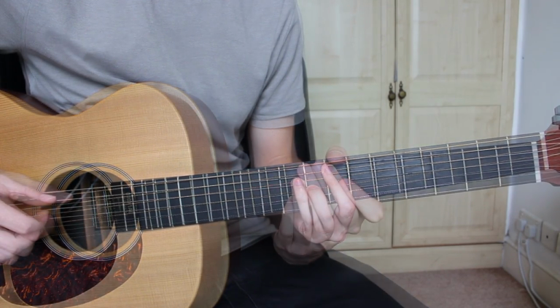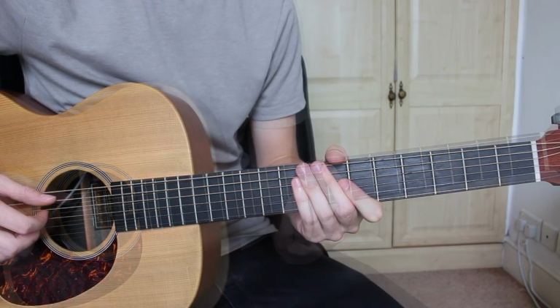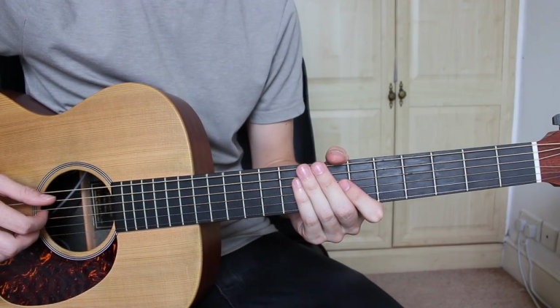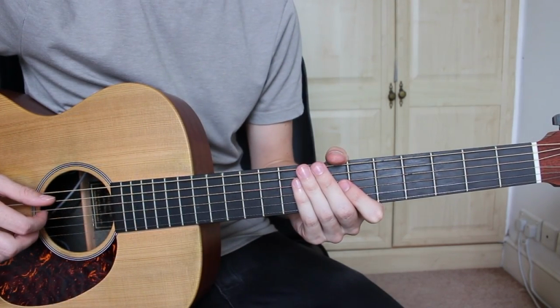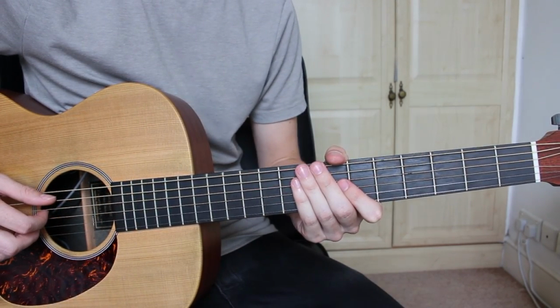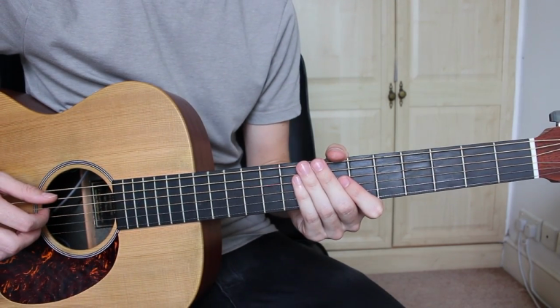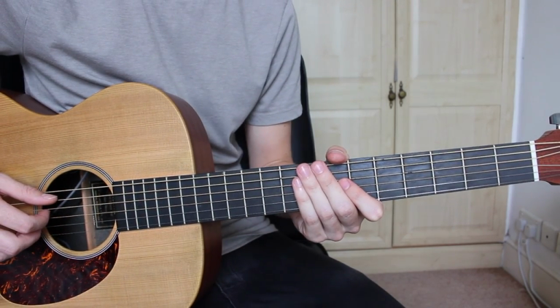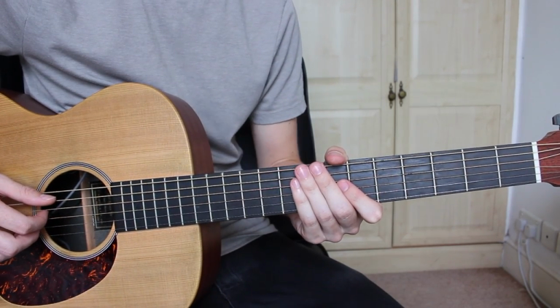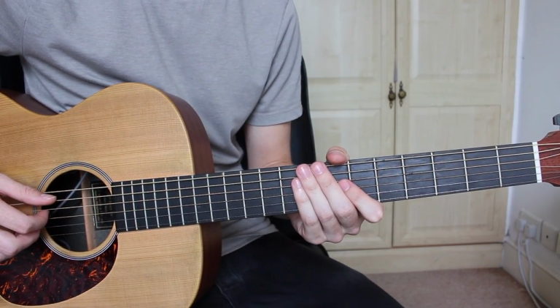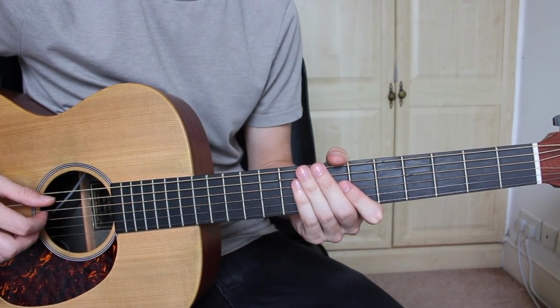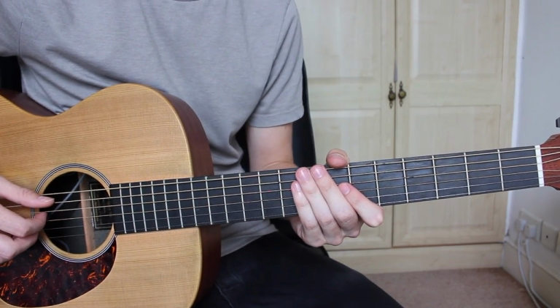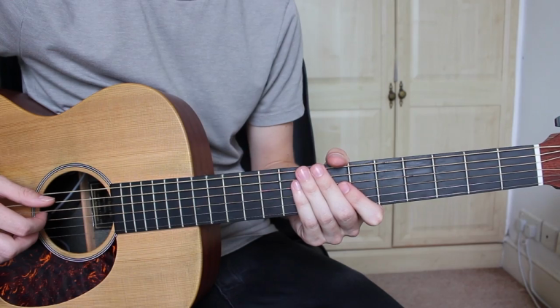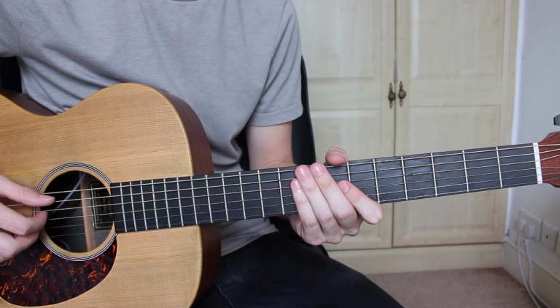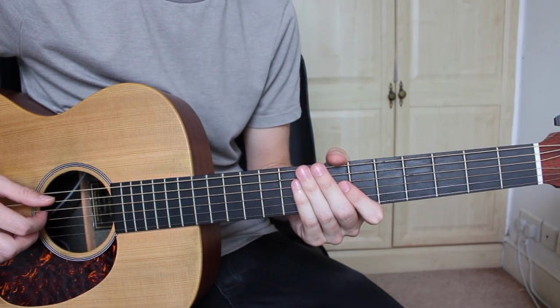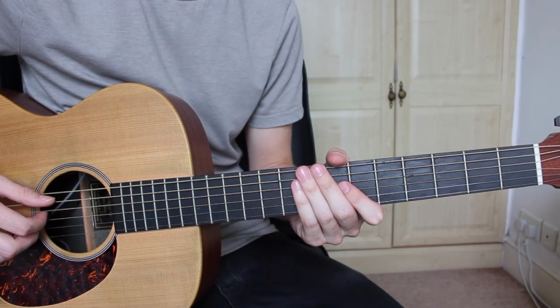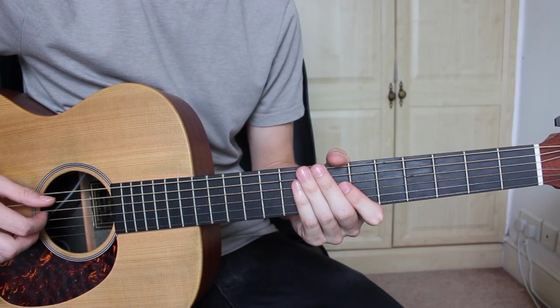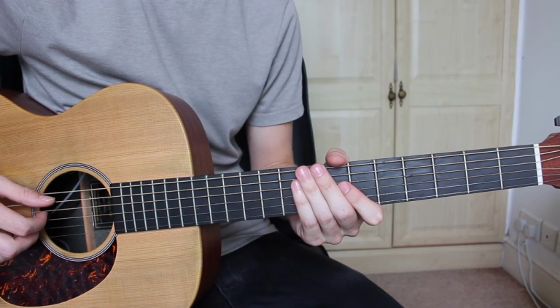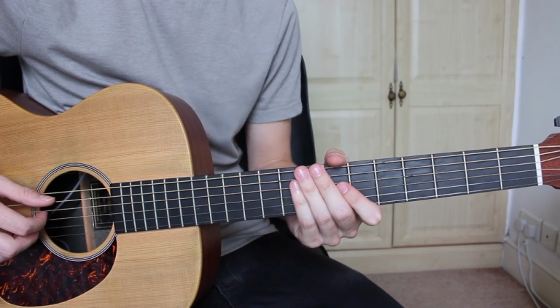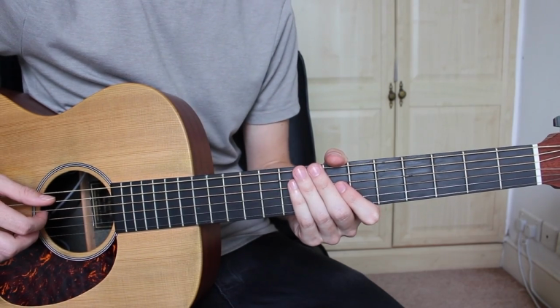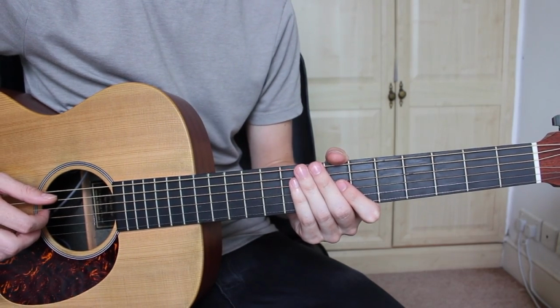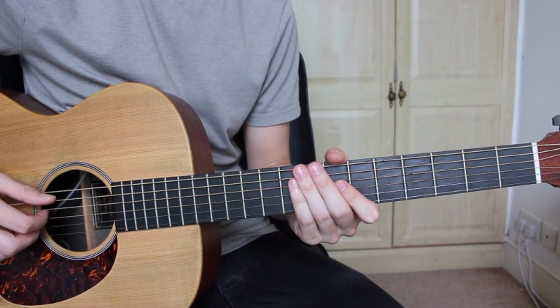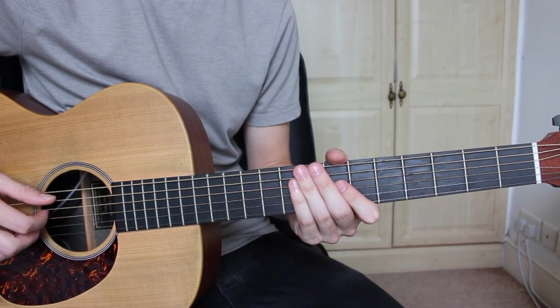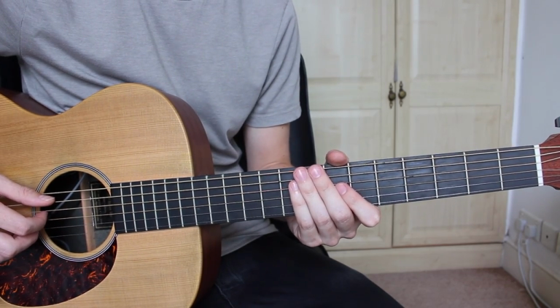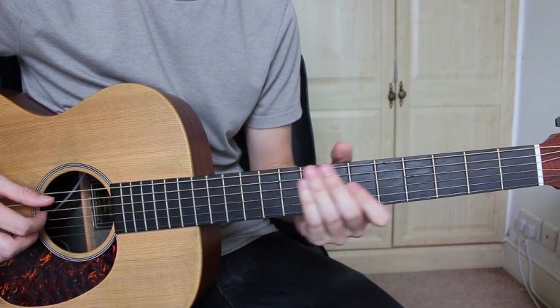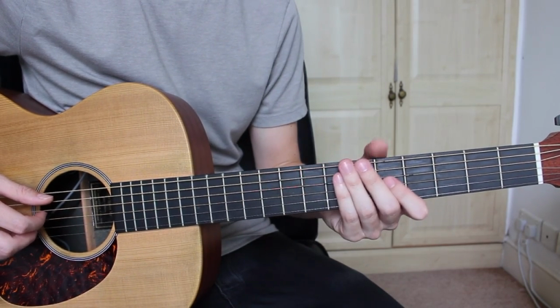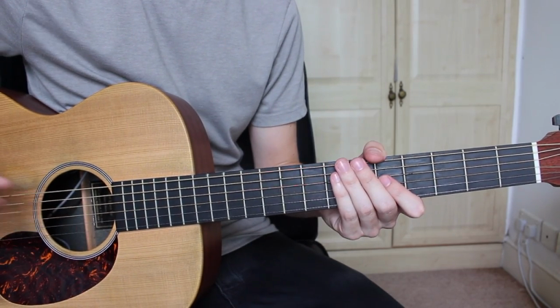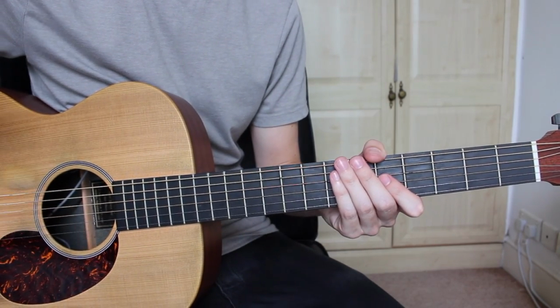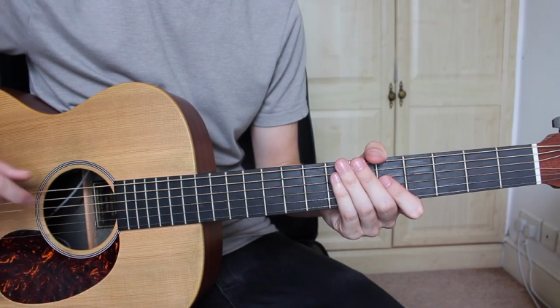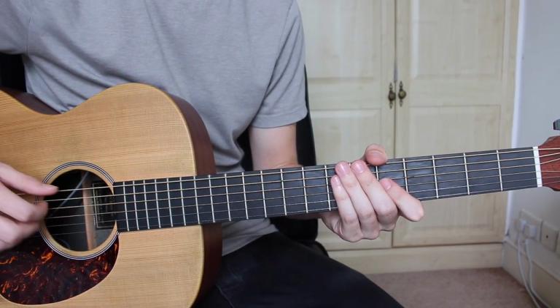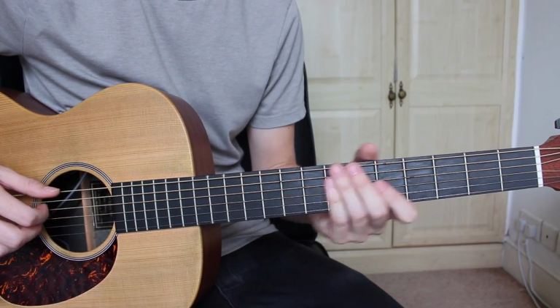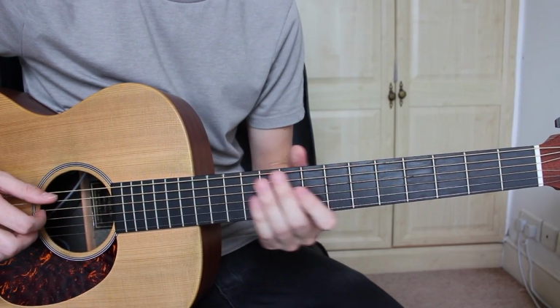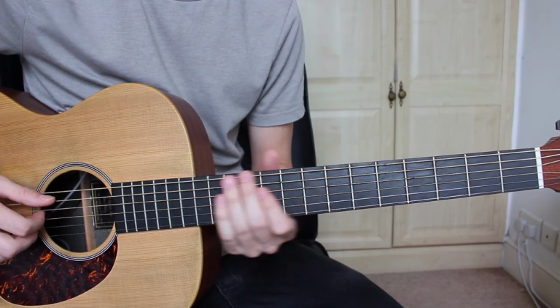So today we're going to be looking at Never Be Like You by Flume. If you want to check out my full instrumental for this song, I will leave a link in the description below.